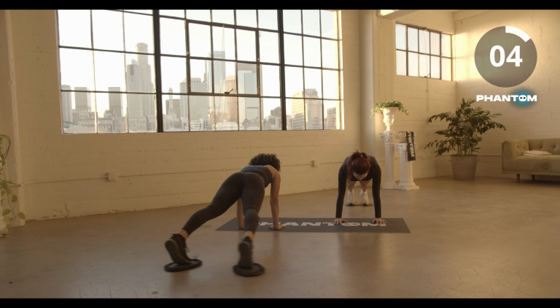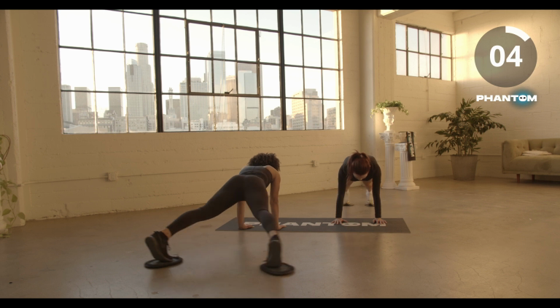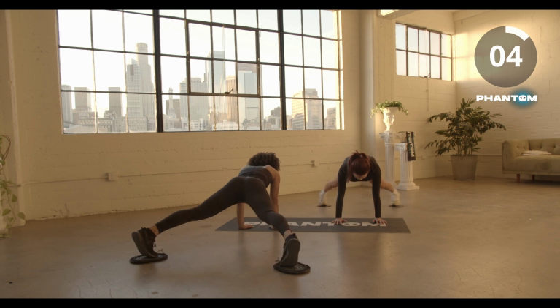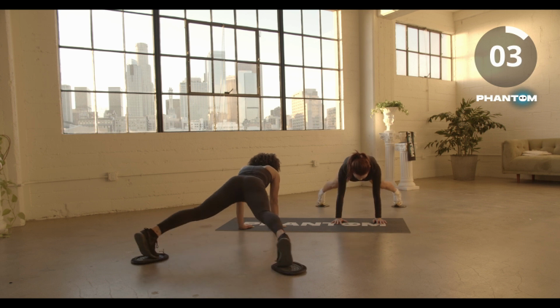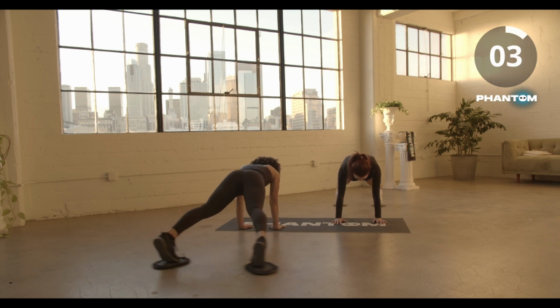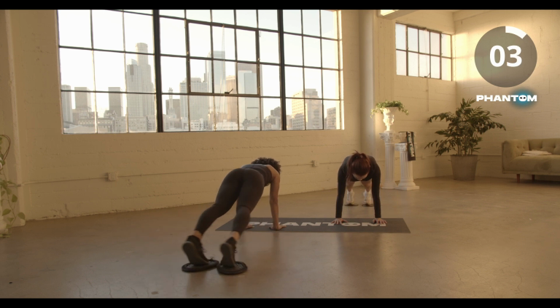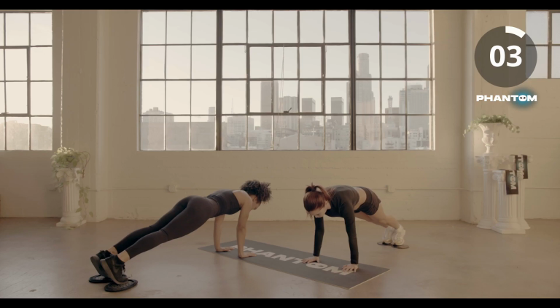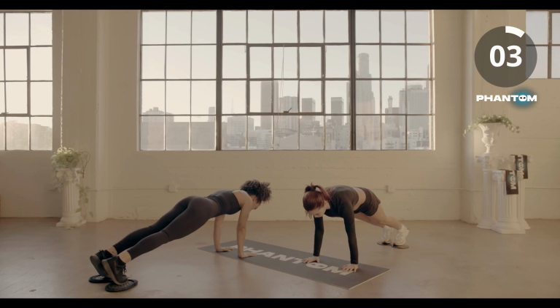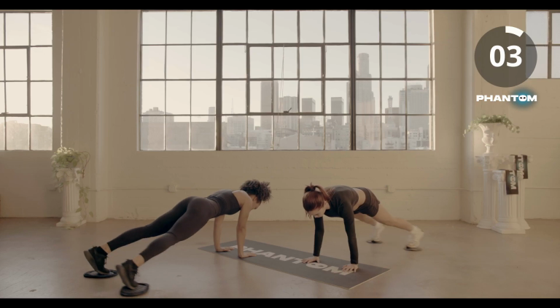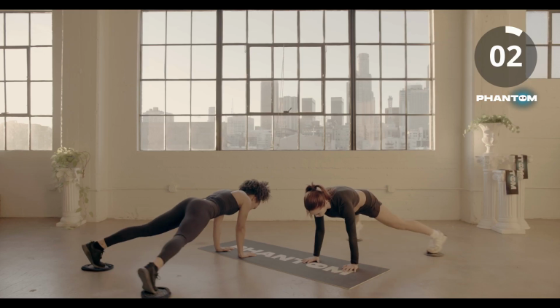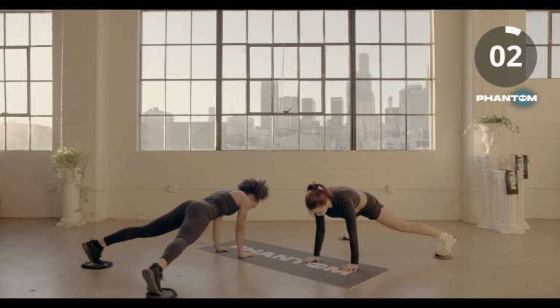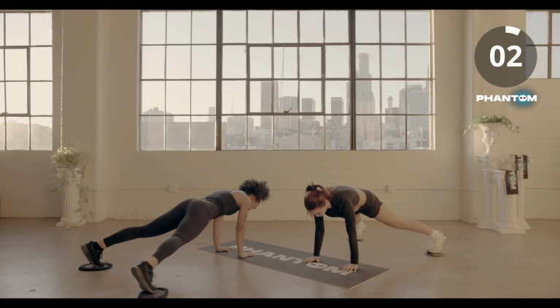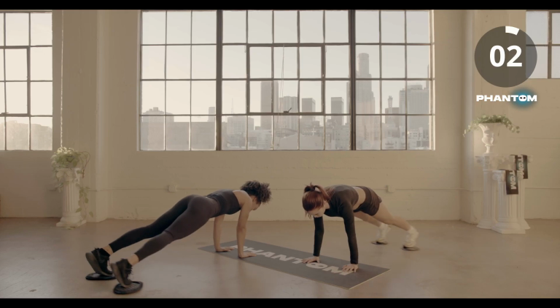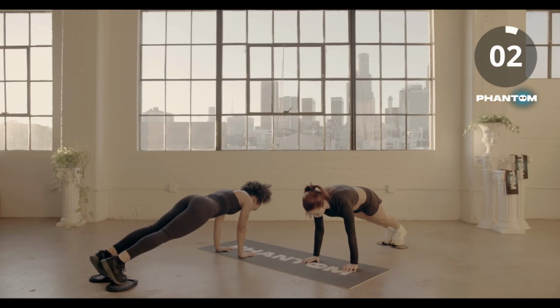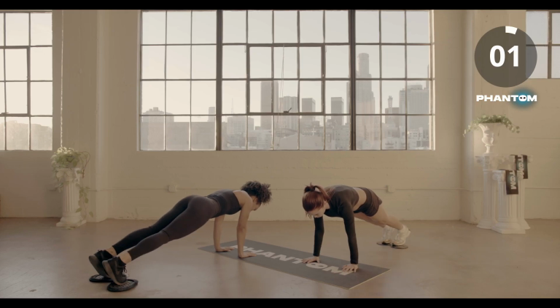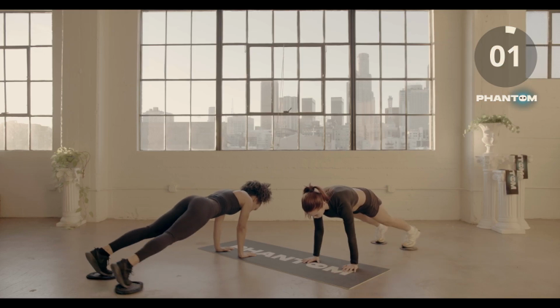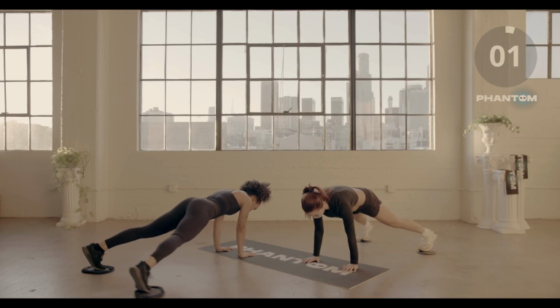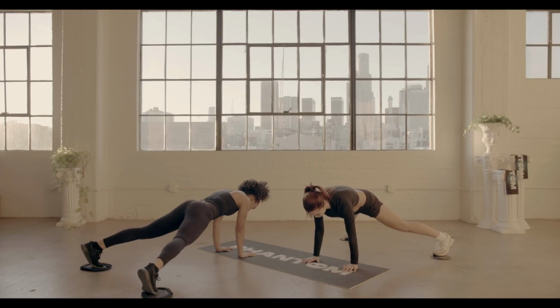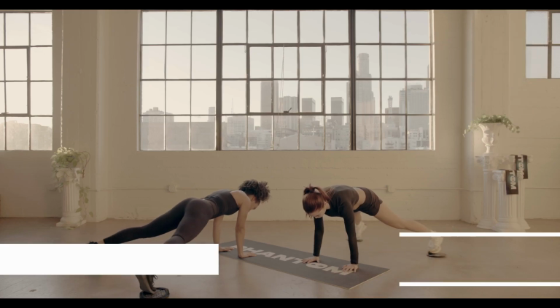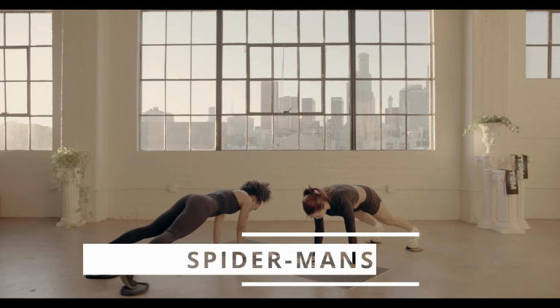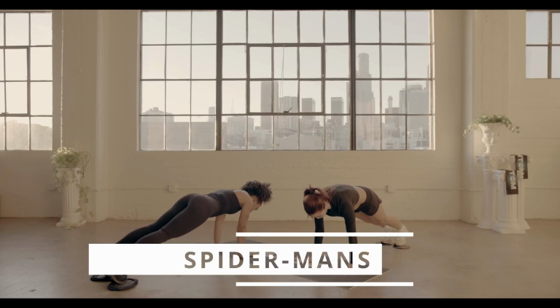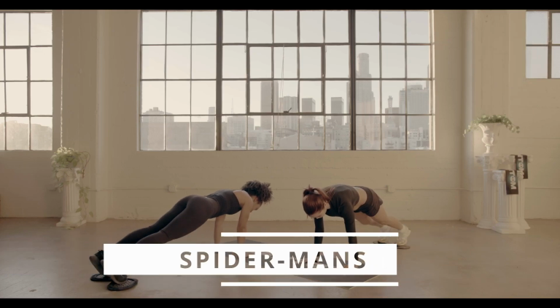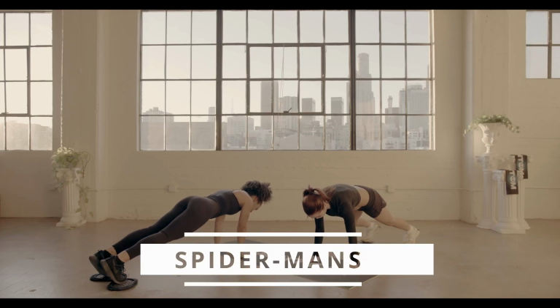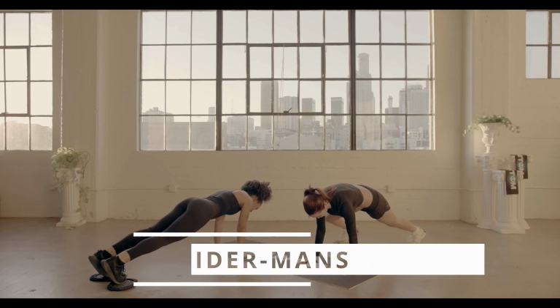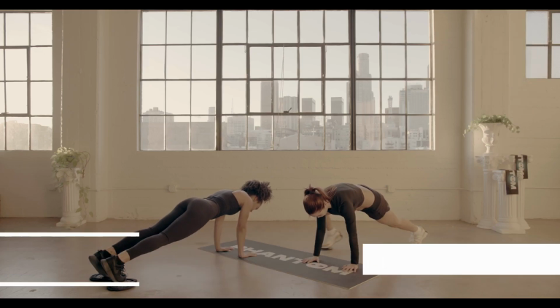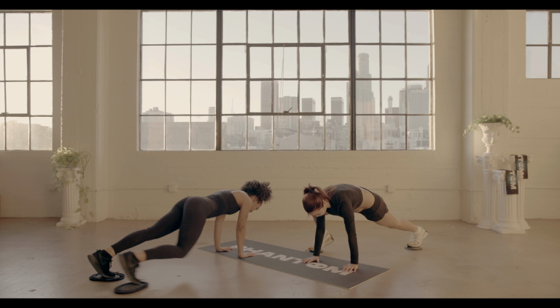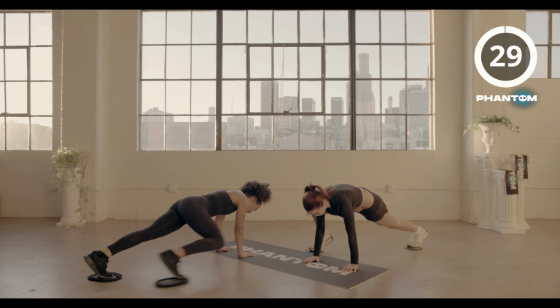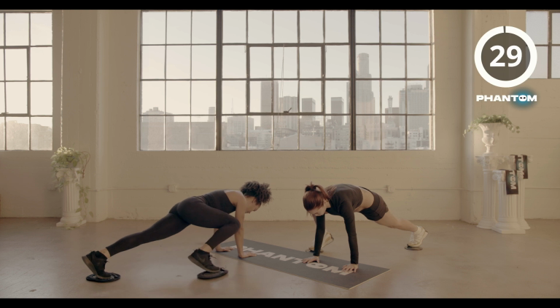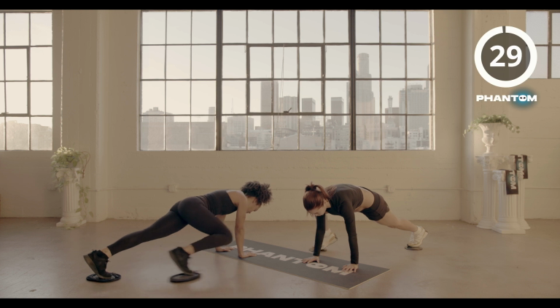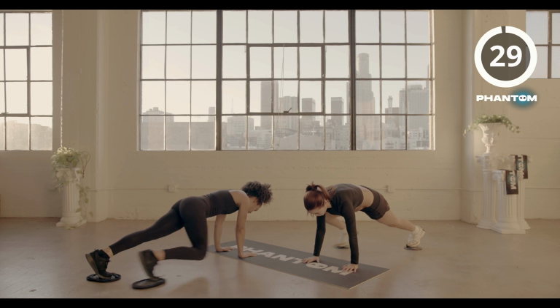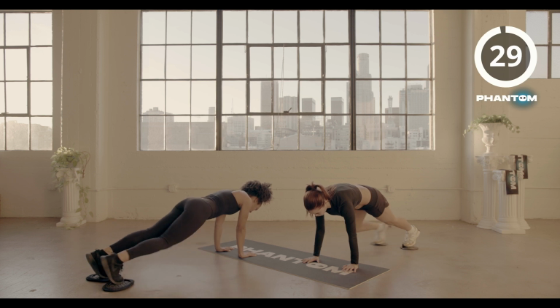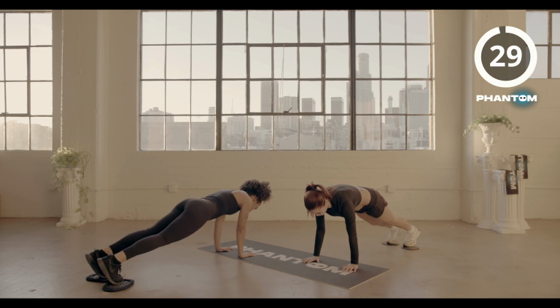Three, two, time. Spider hands, right, tilt up.